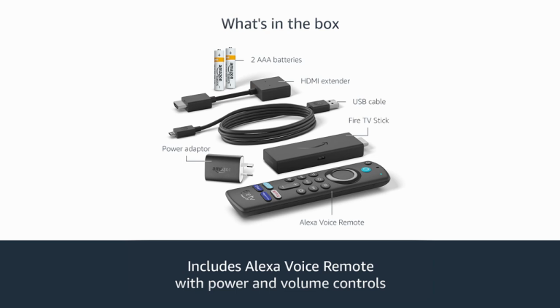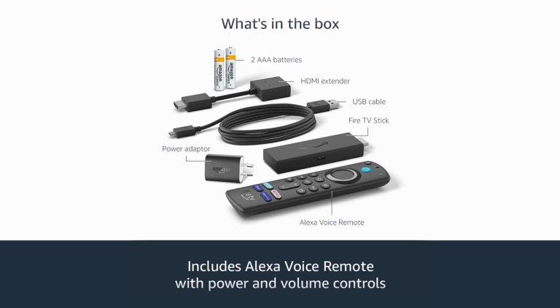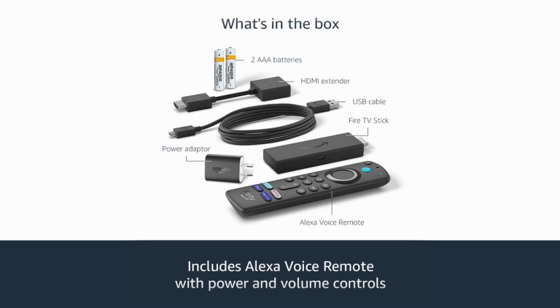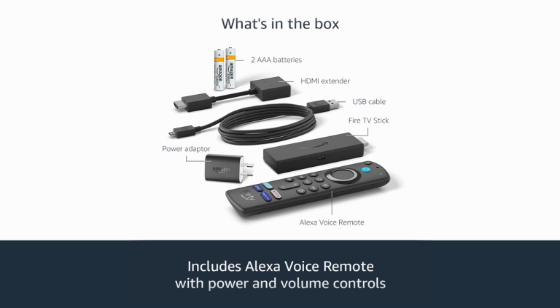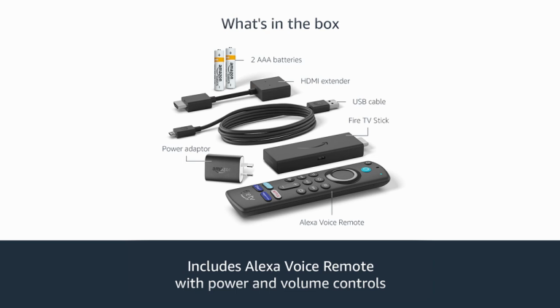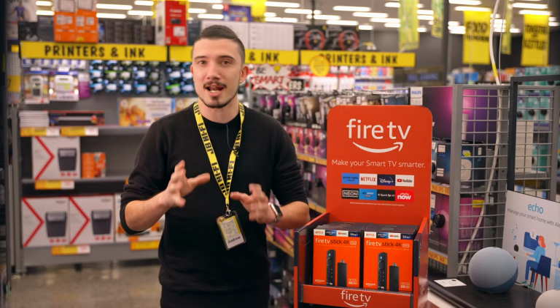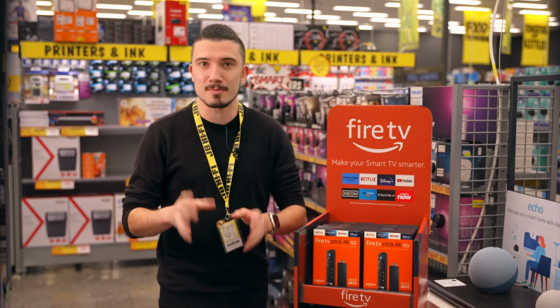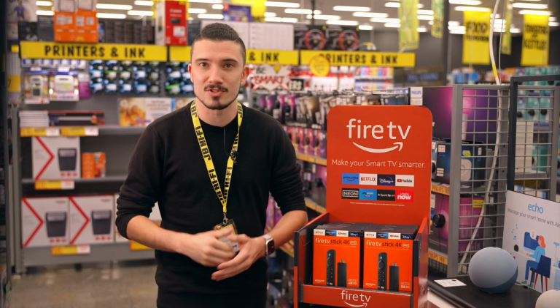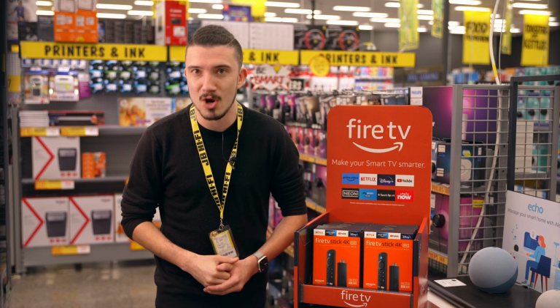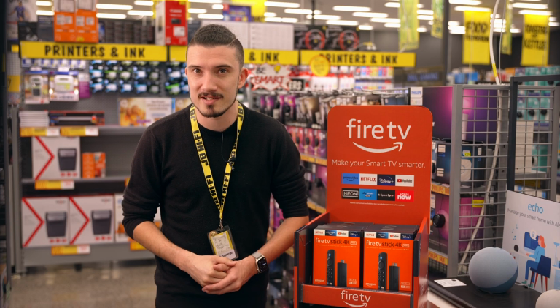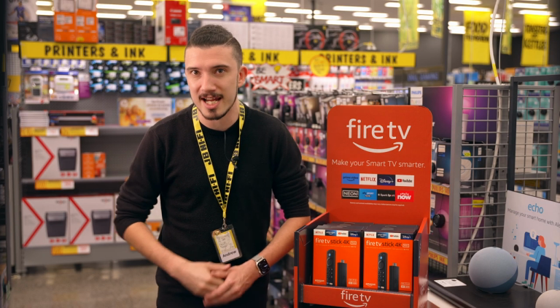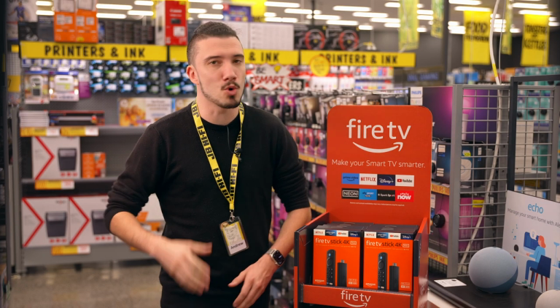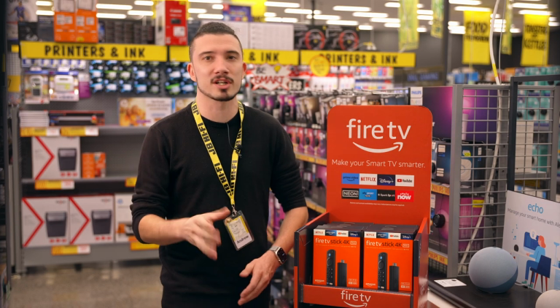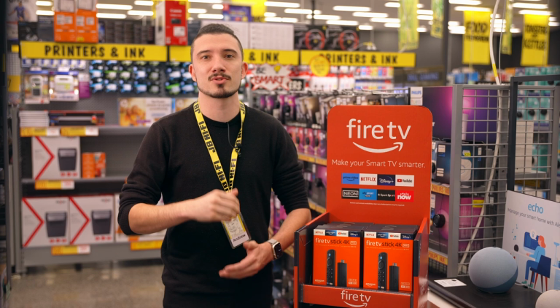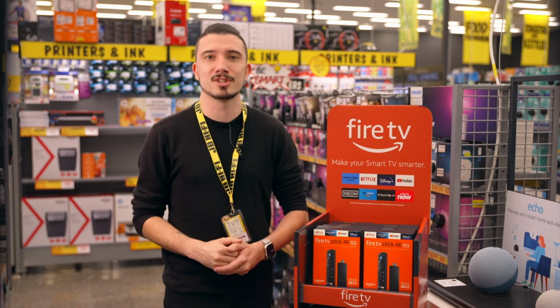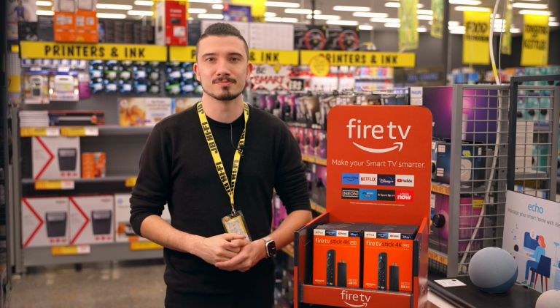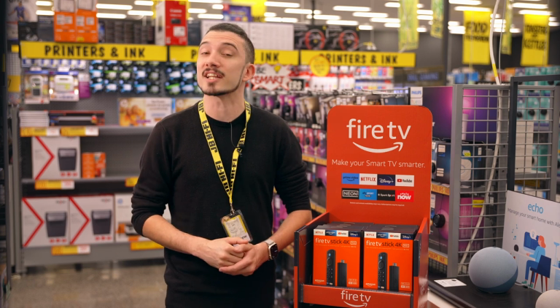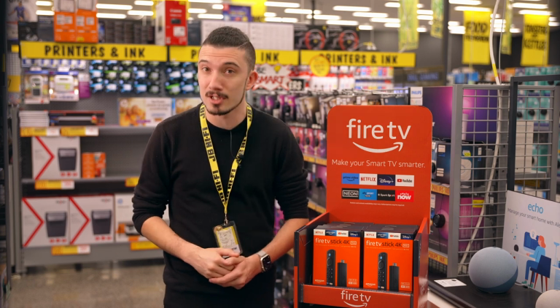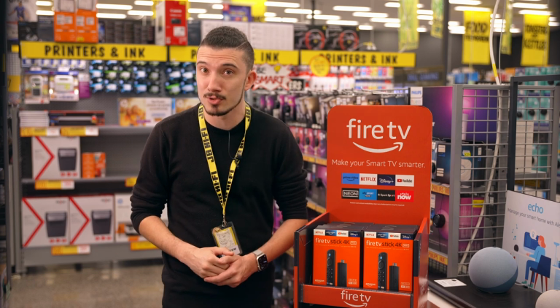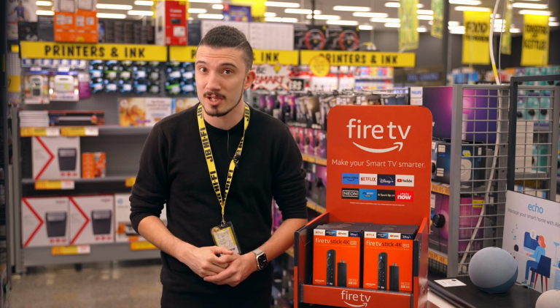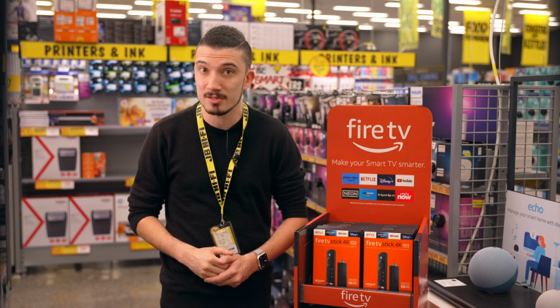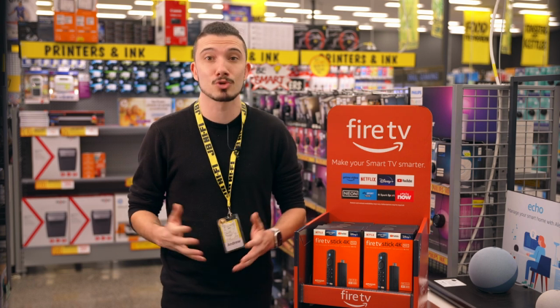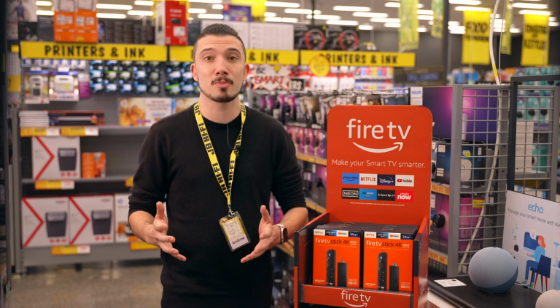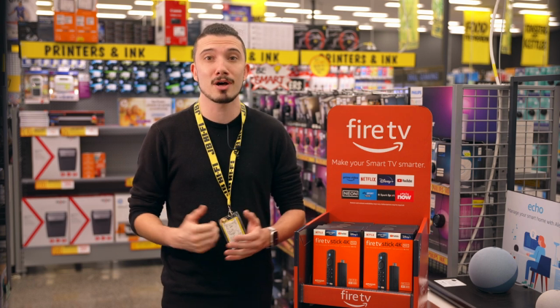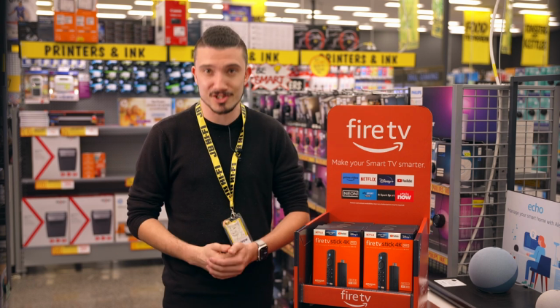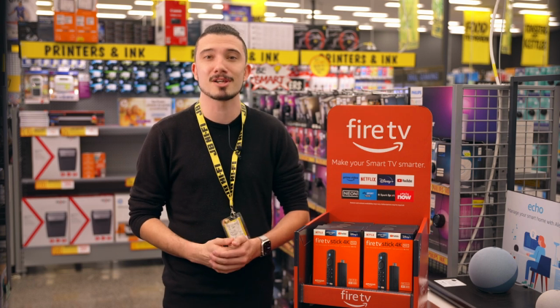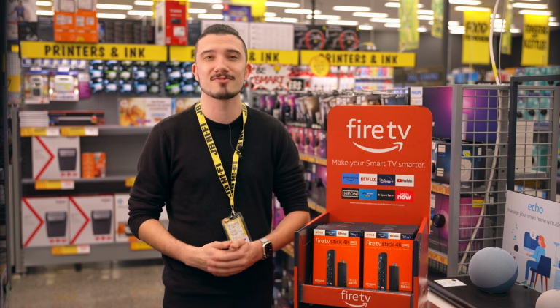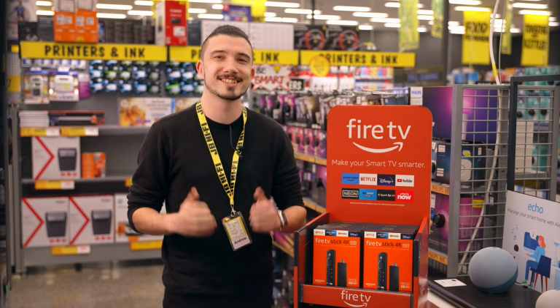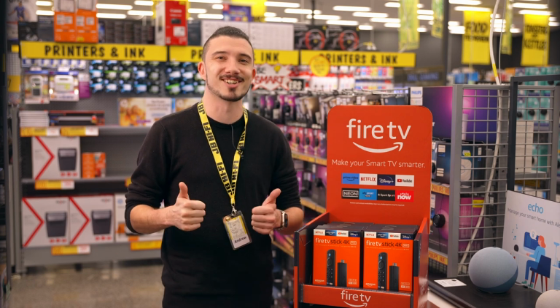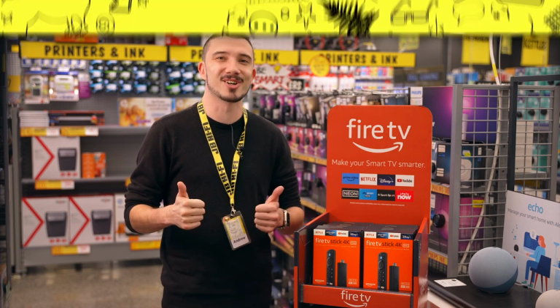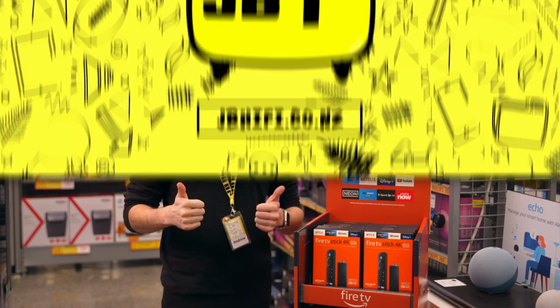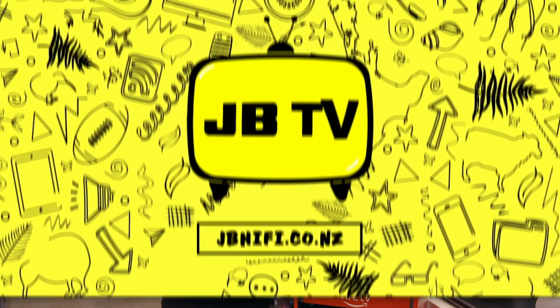To find out more about Amazon's Fire Stick and all it can do for you, head into your local JB or shop online at jbhifi.co.nz.